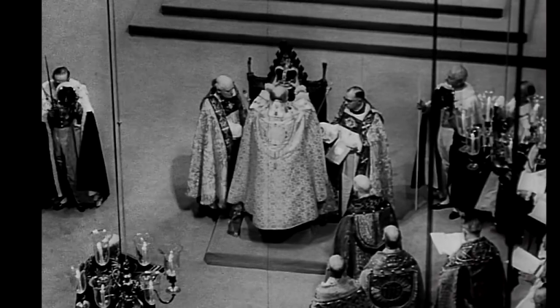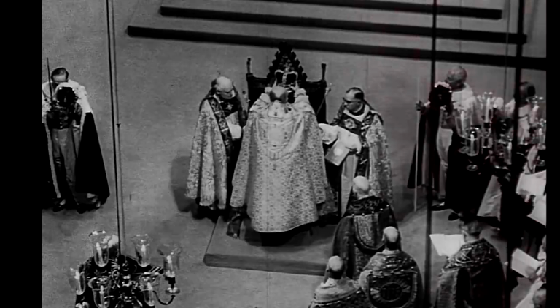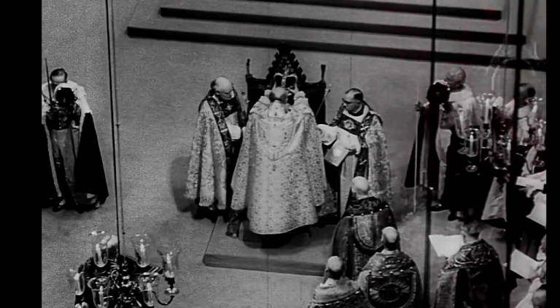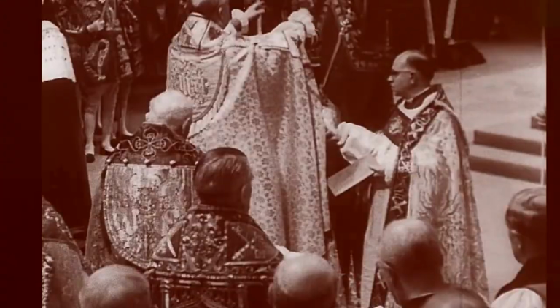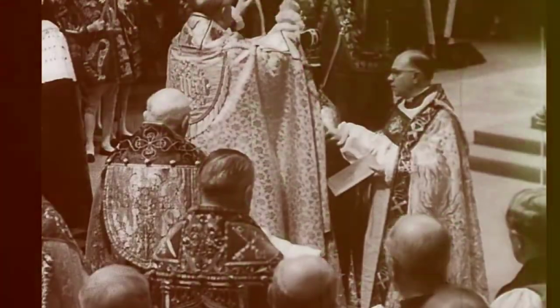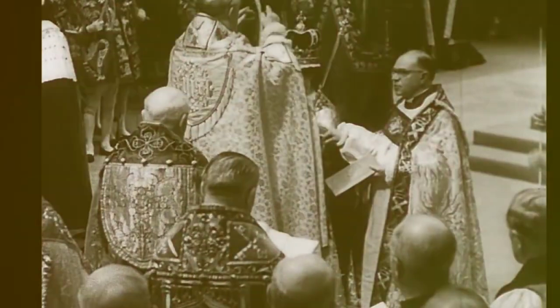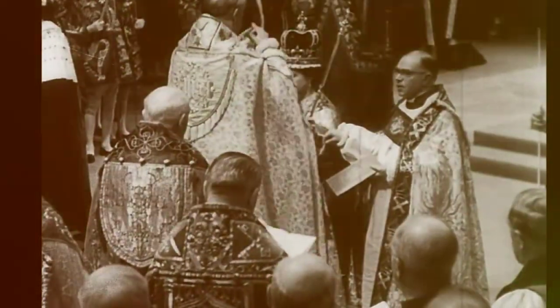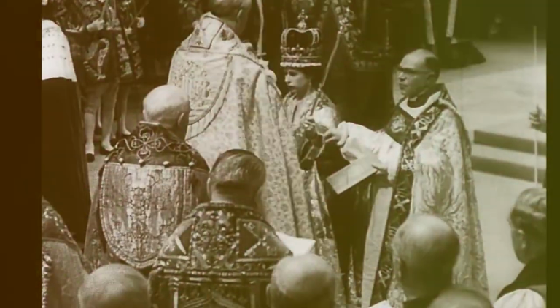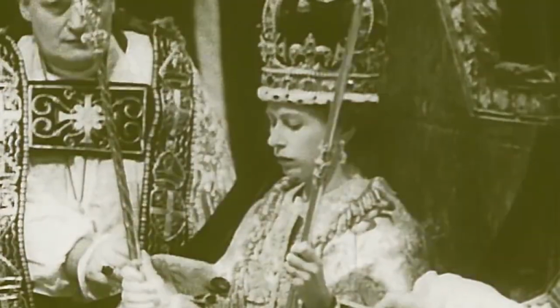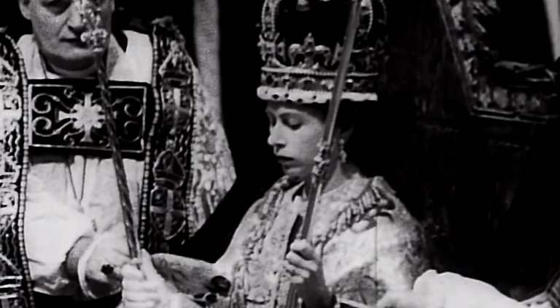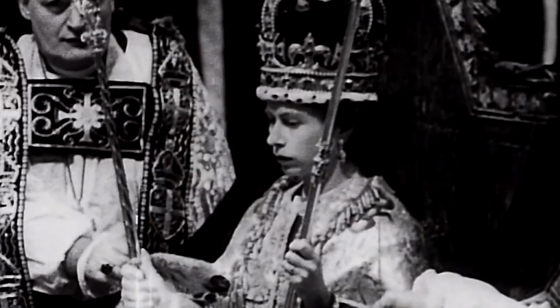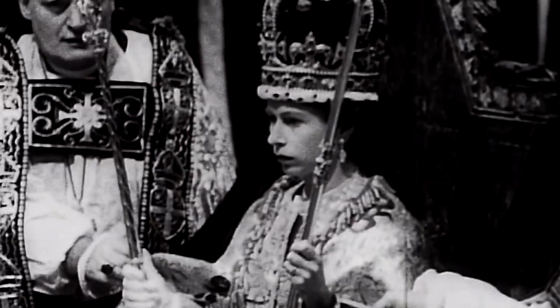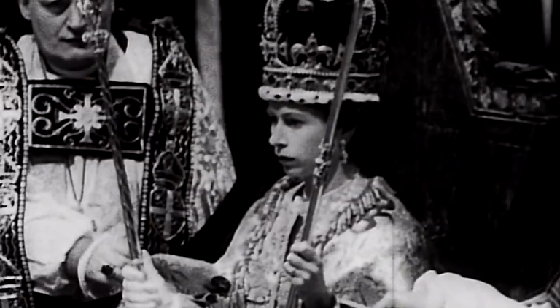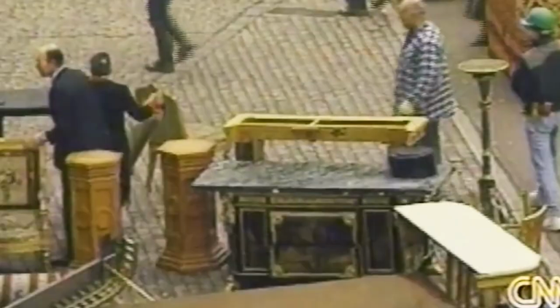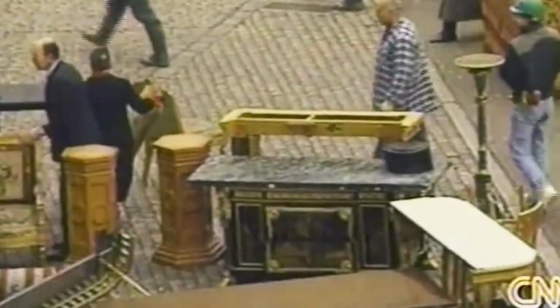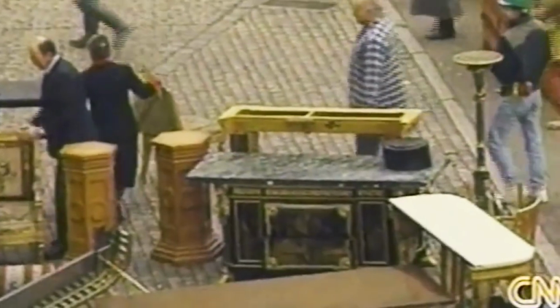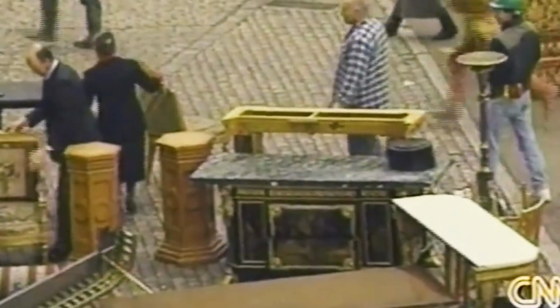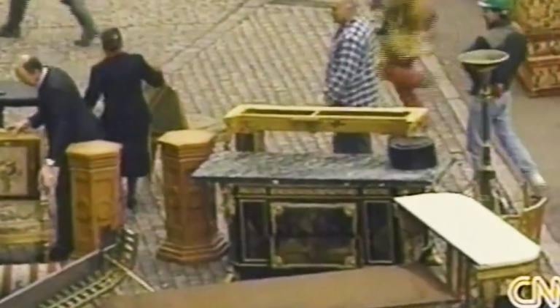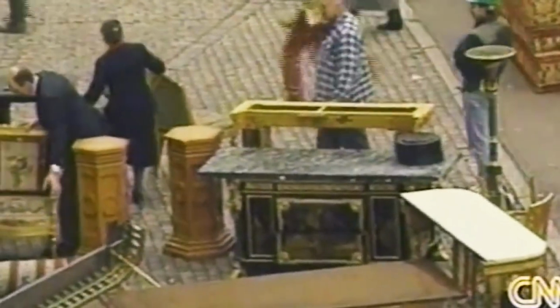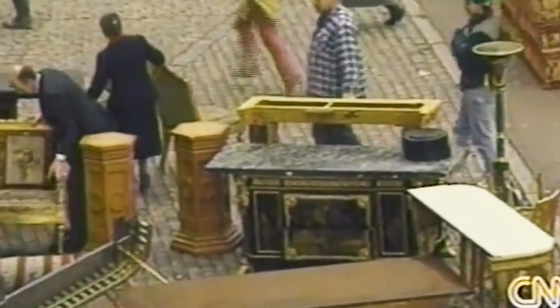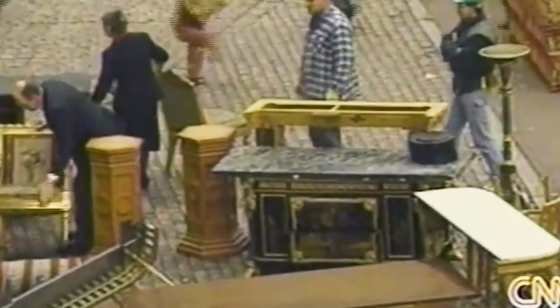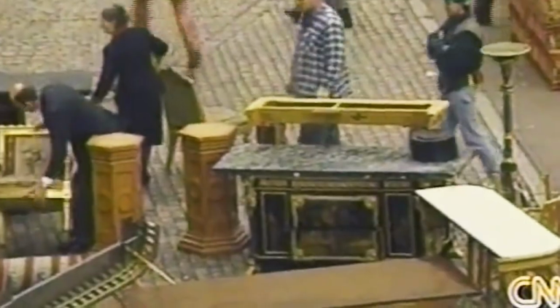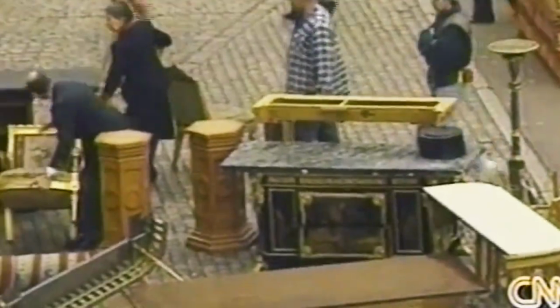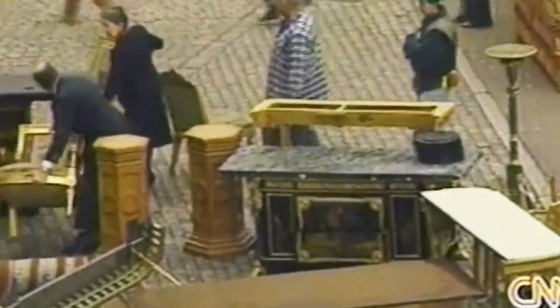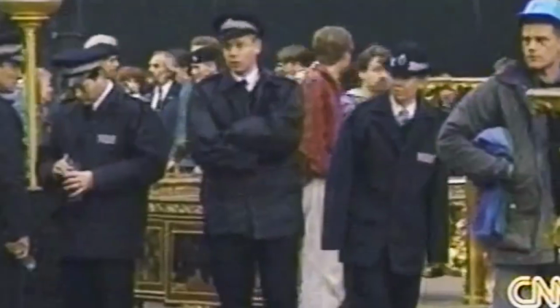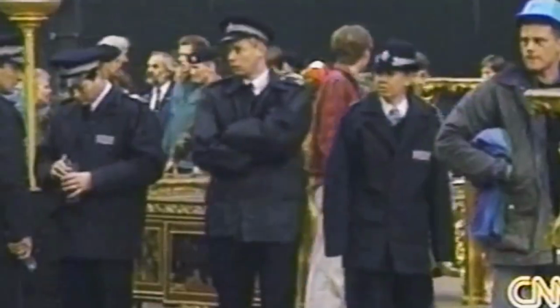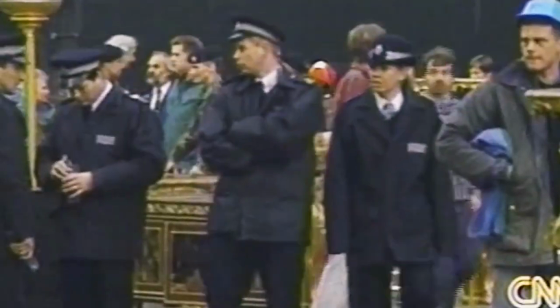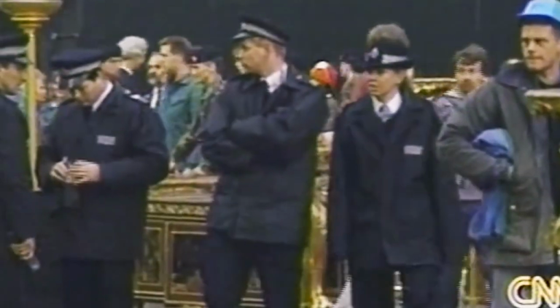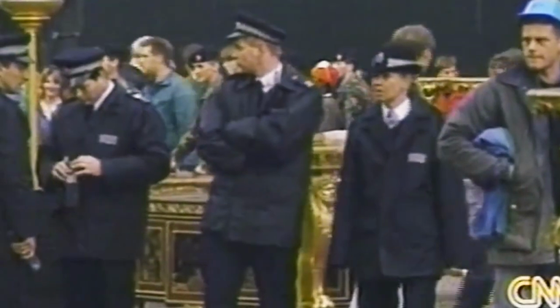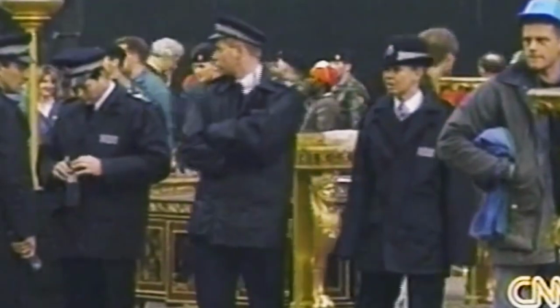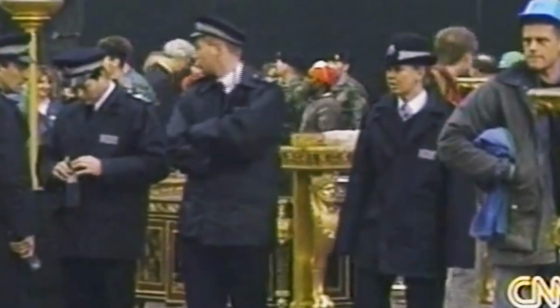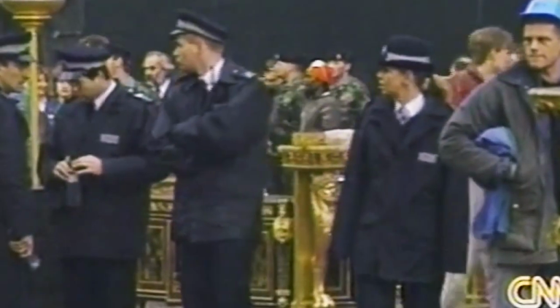When it comes to royalty, things are complicated, and matters like the royal family's finances are even more complicated.